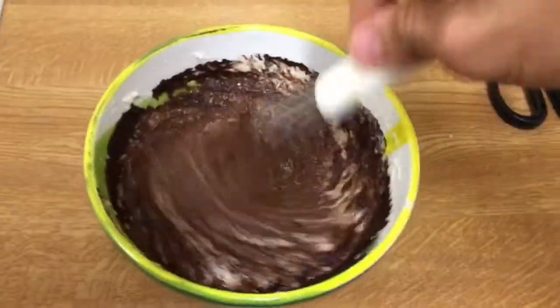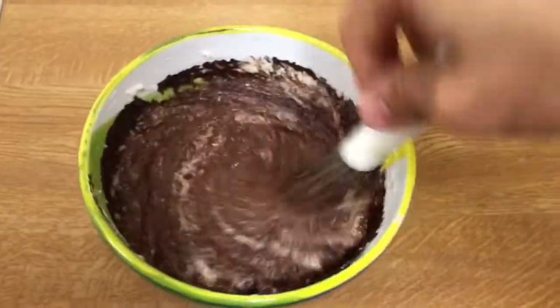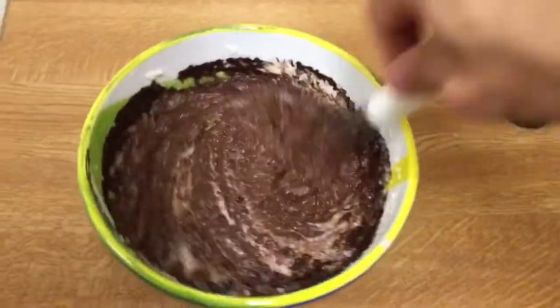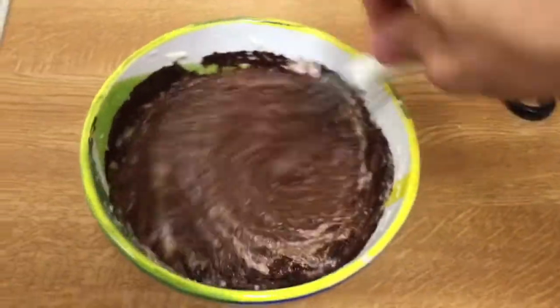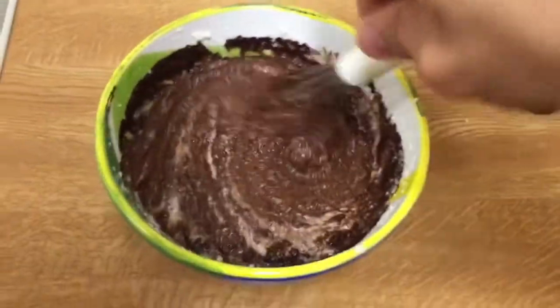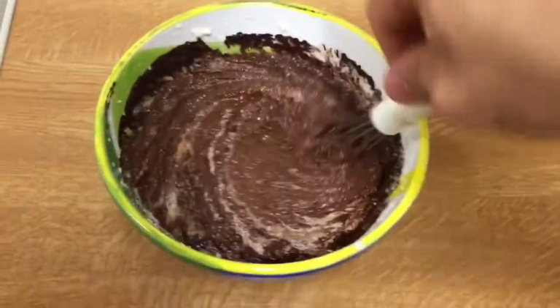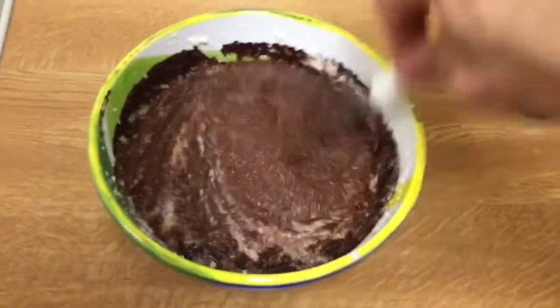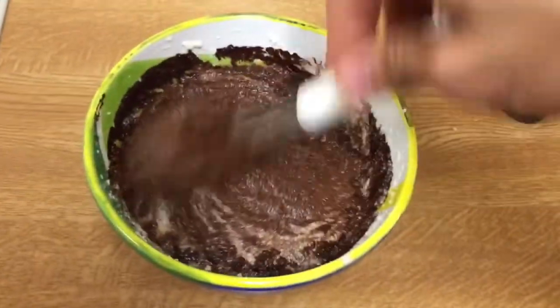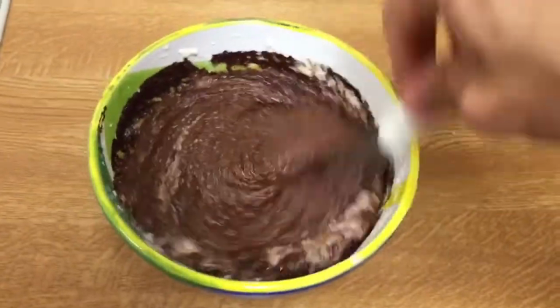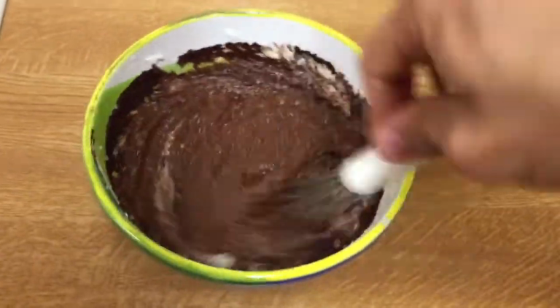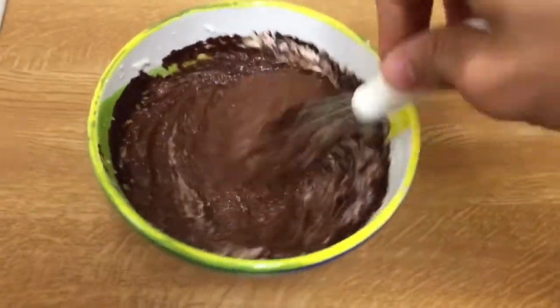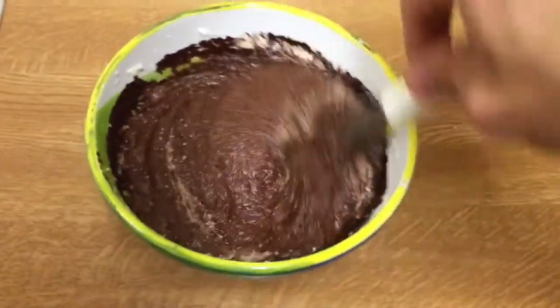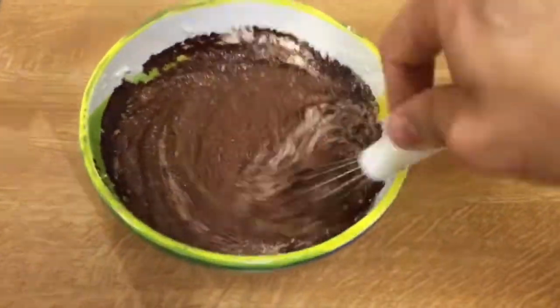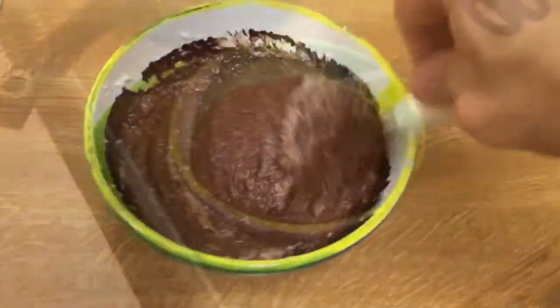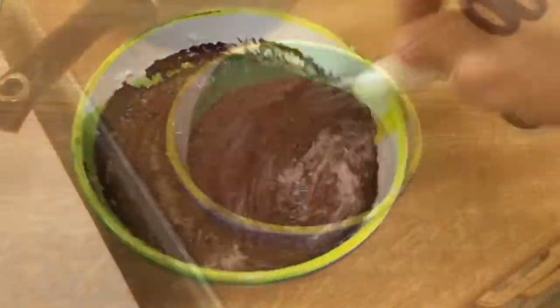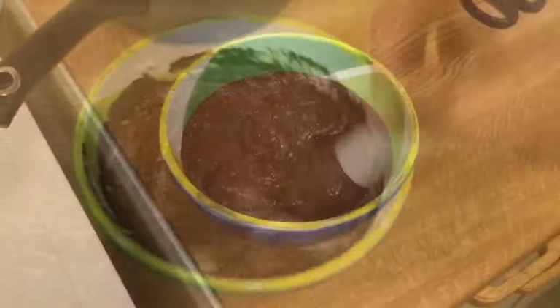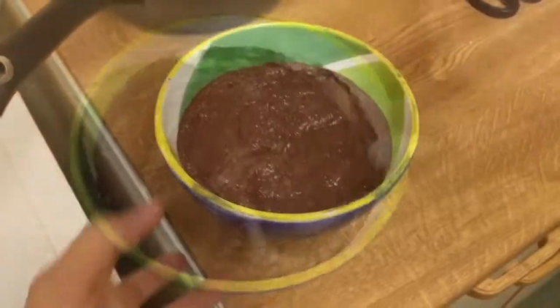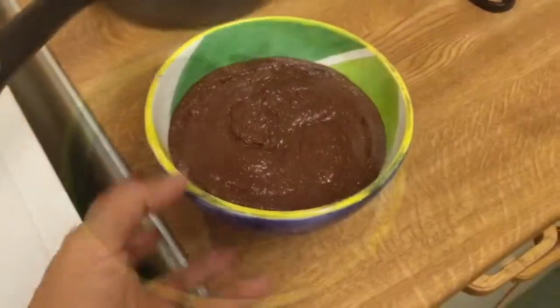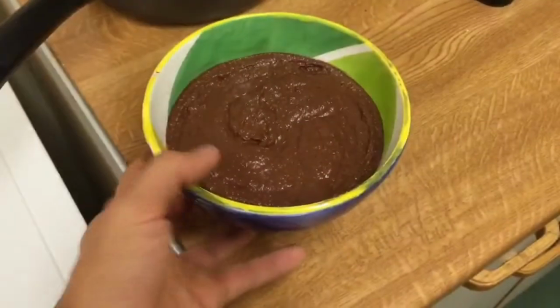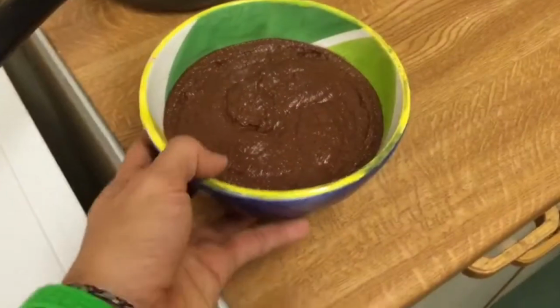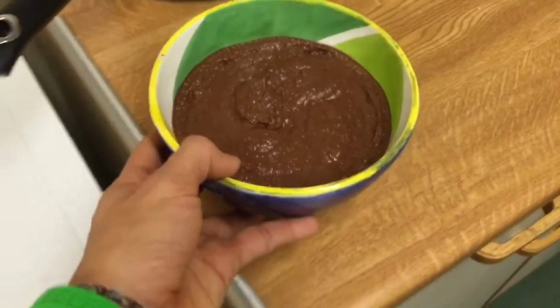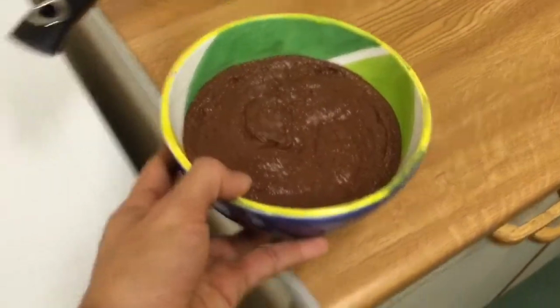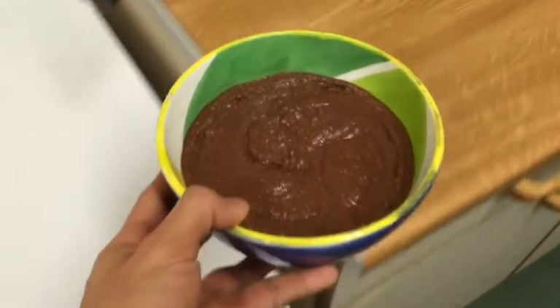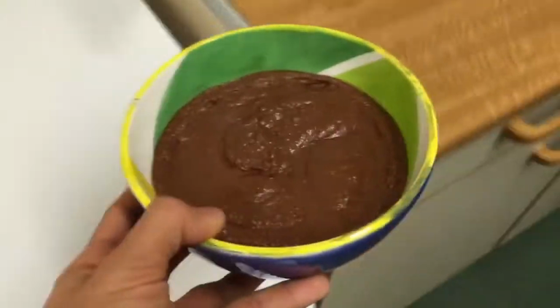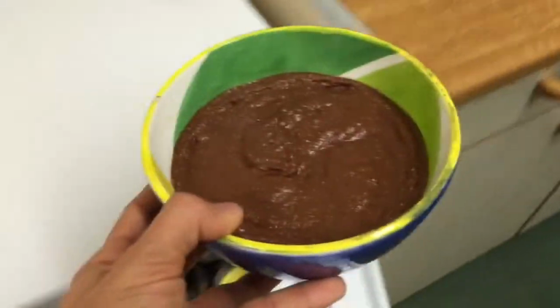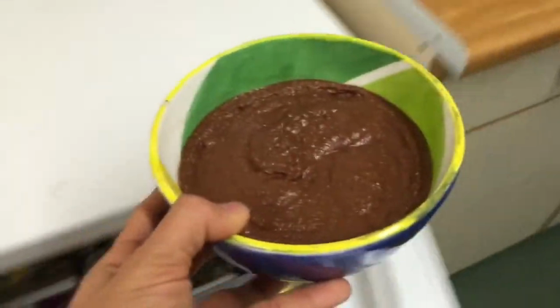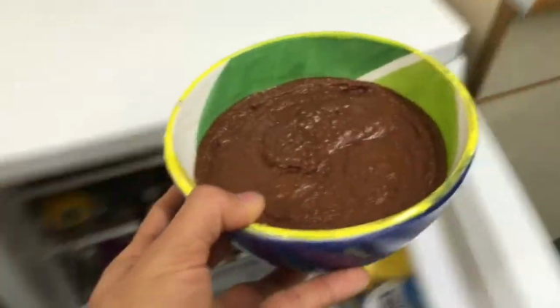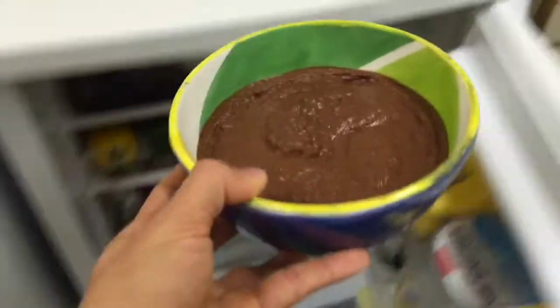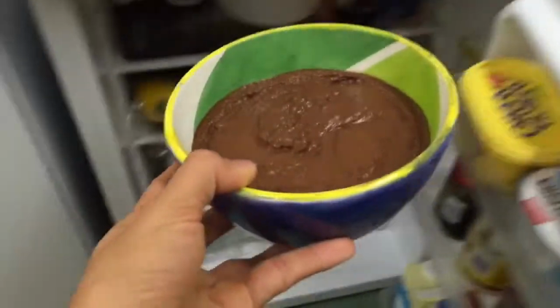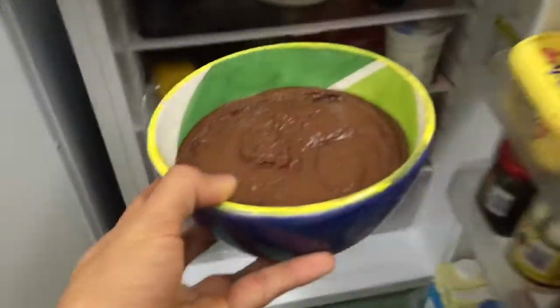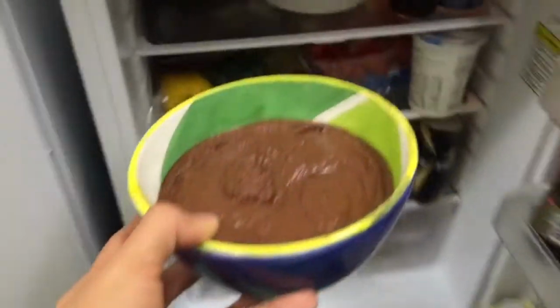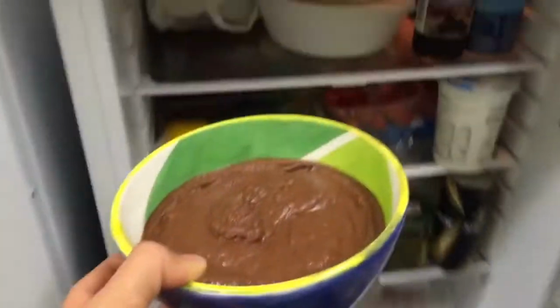We whisk it more and more. And then we put it in the fridge for a few hours.